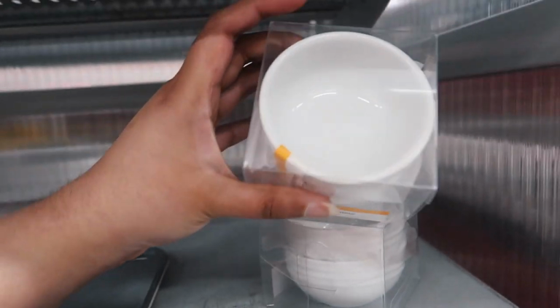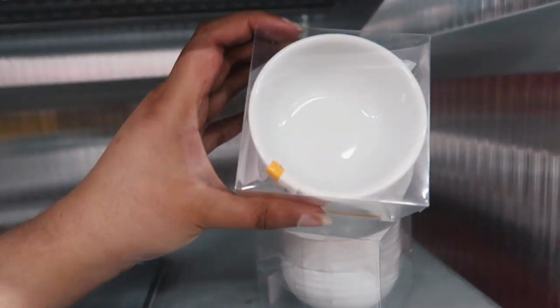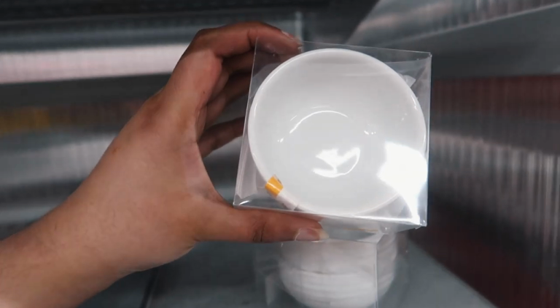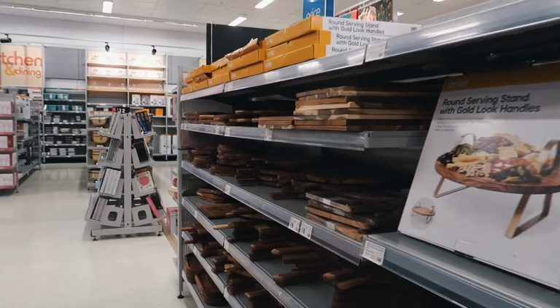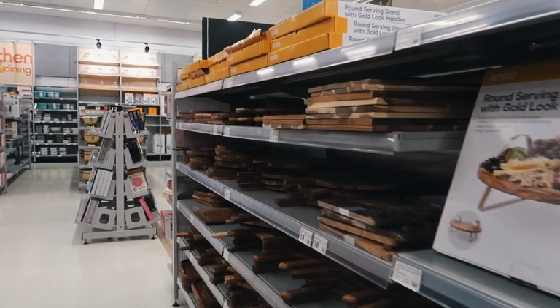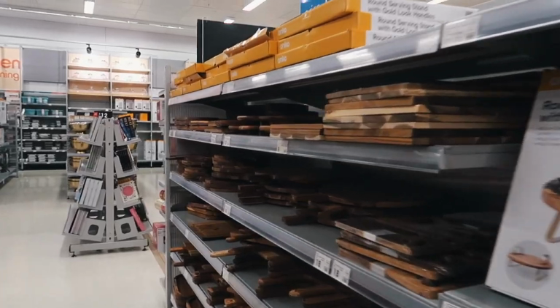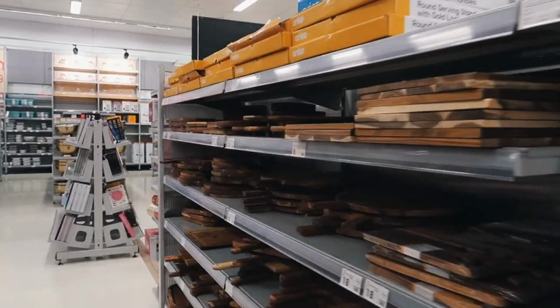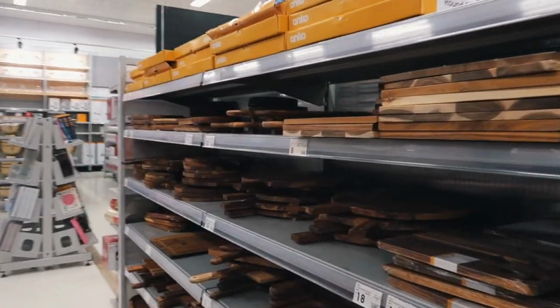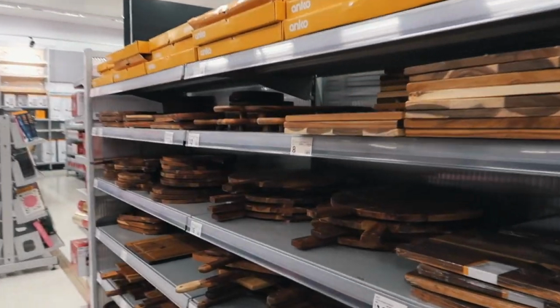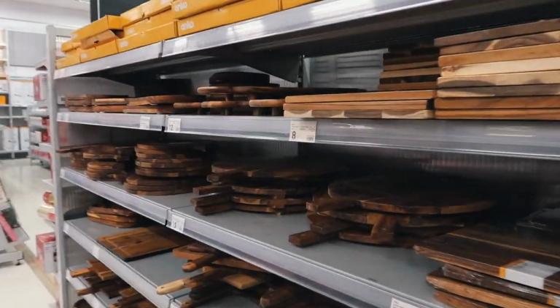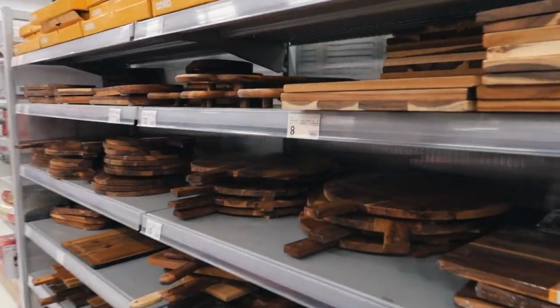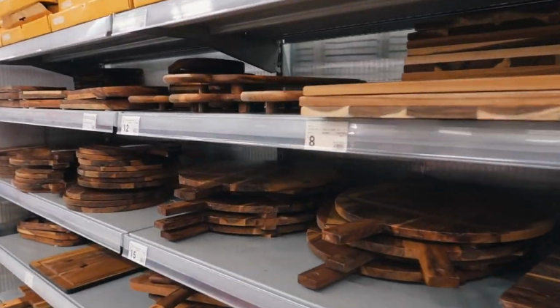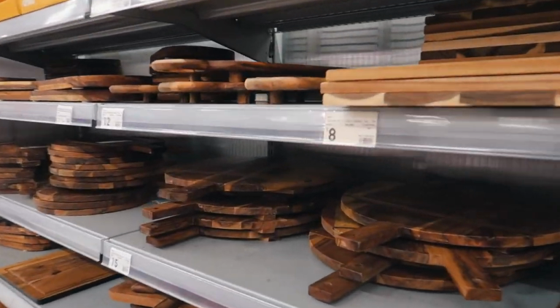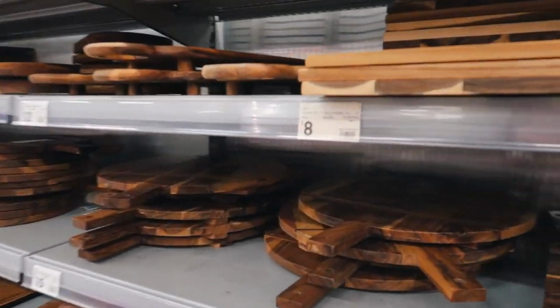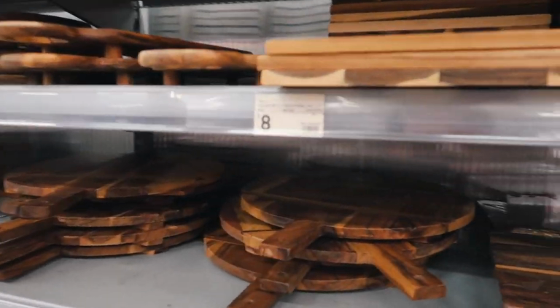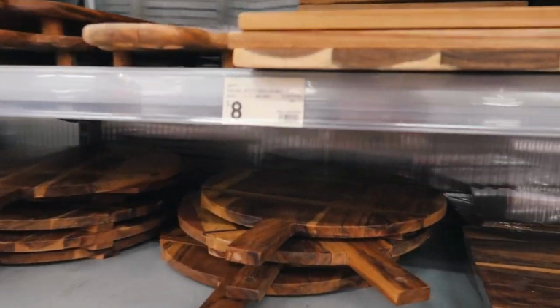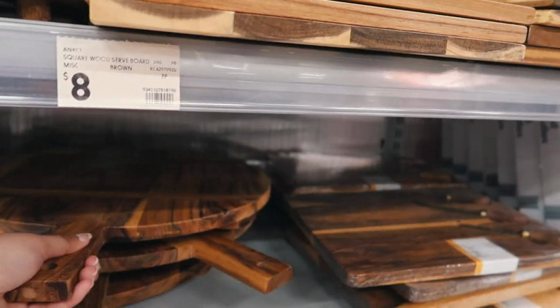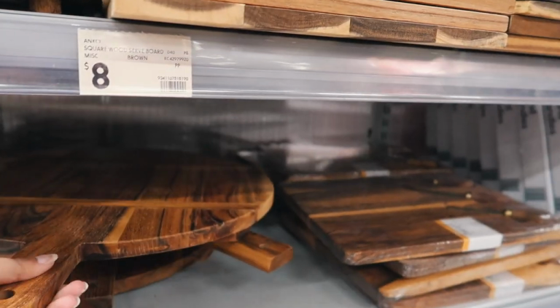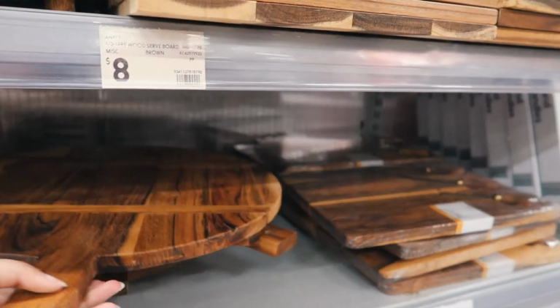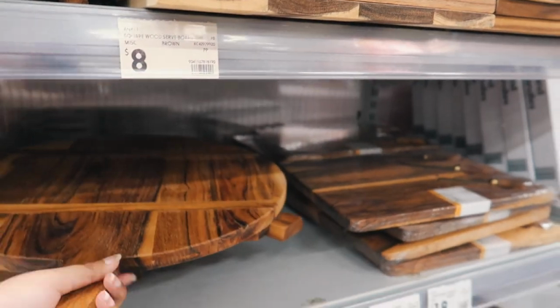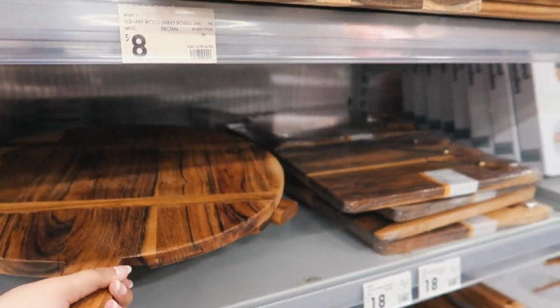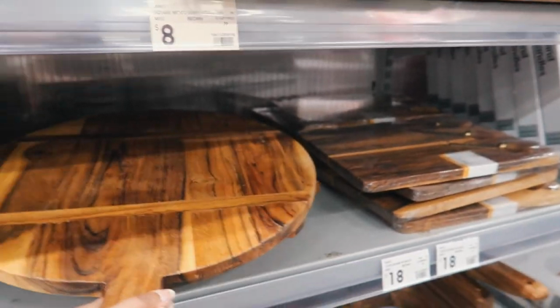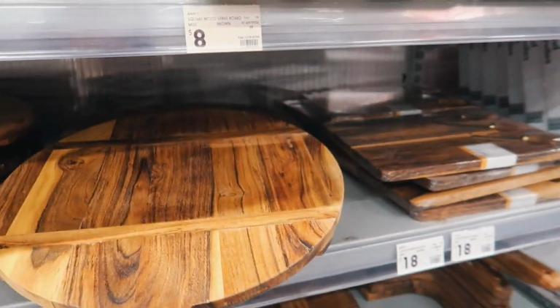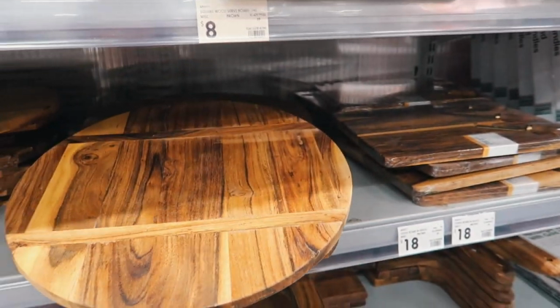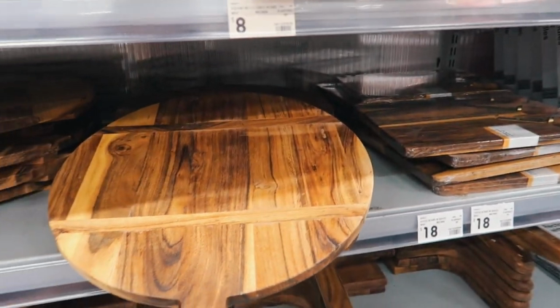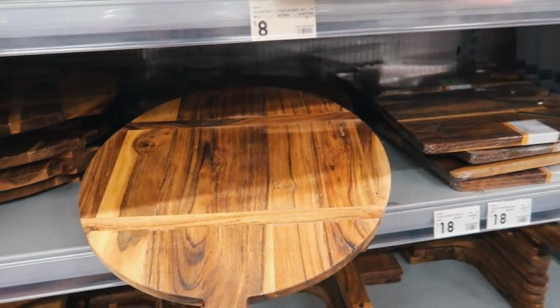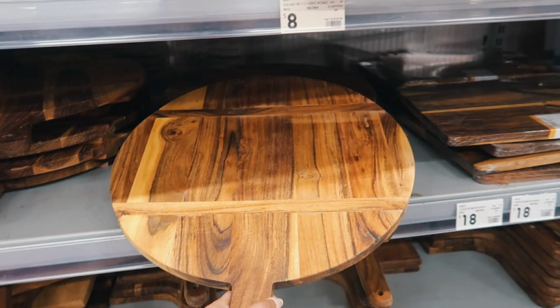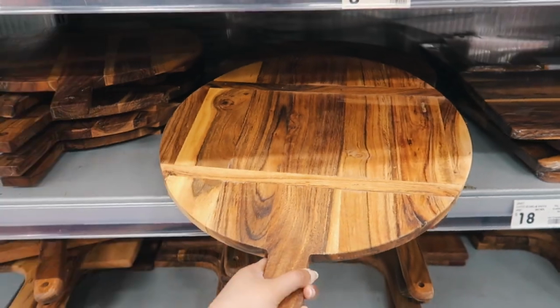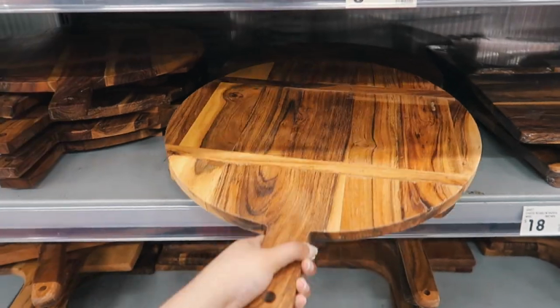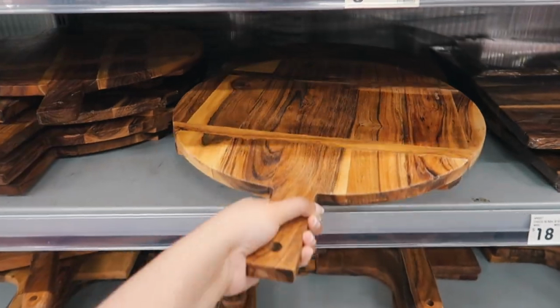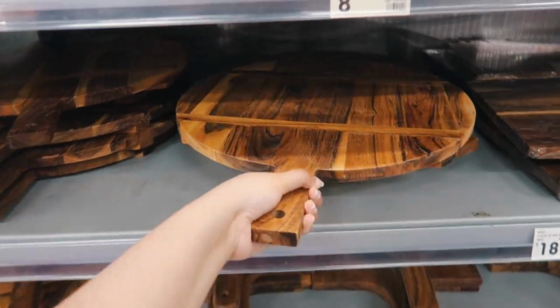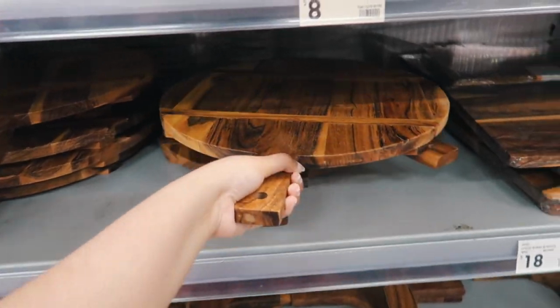These are all the charcuterie boards — look how cool they are, they're so fancy!